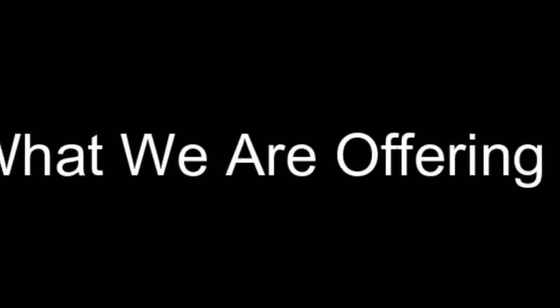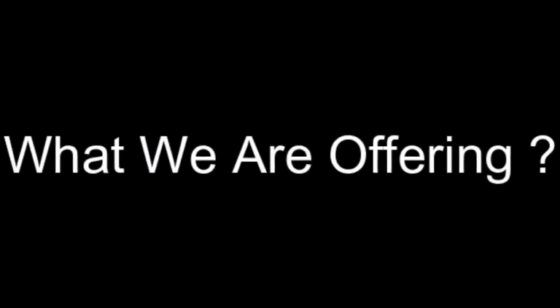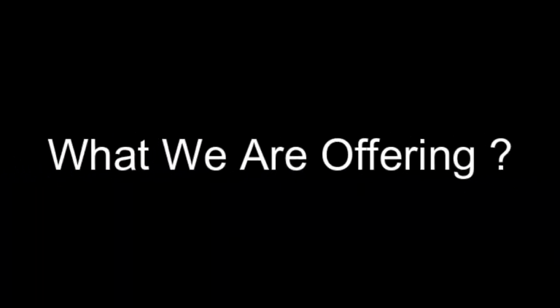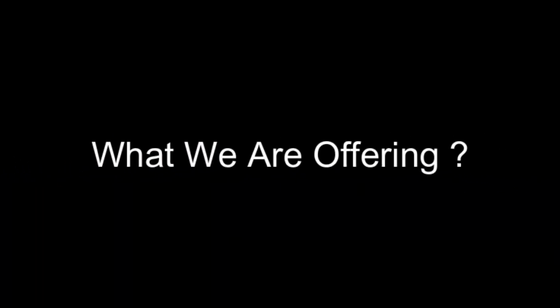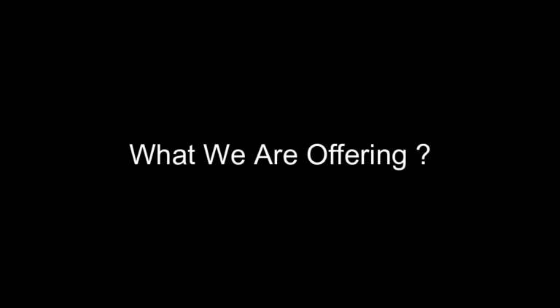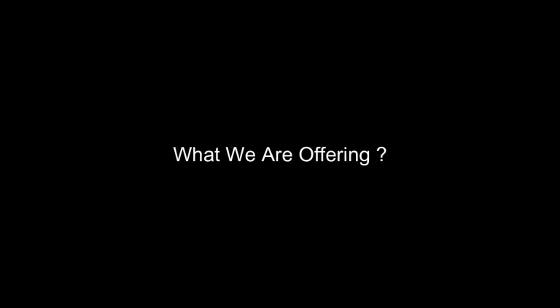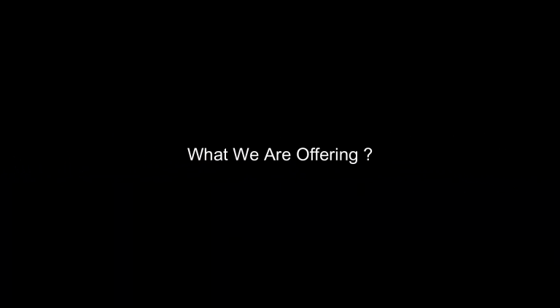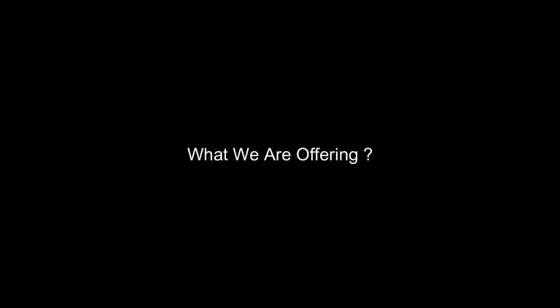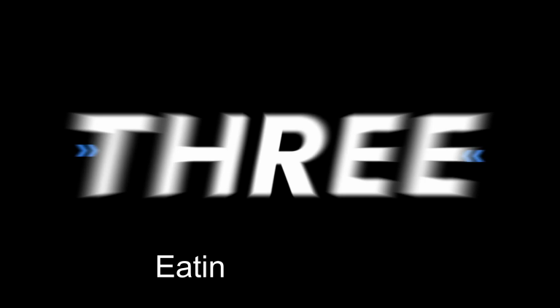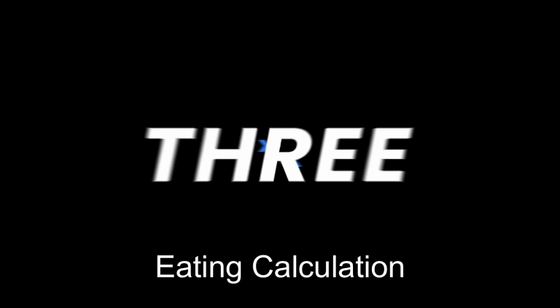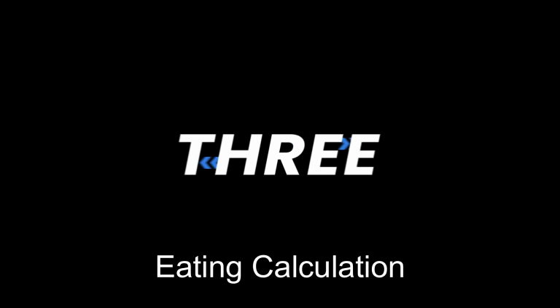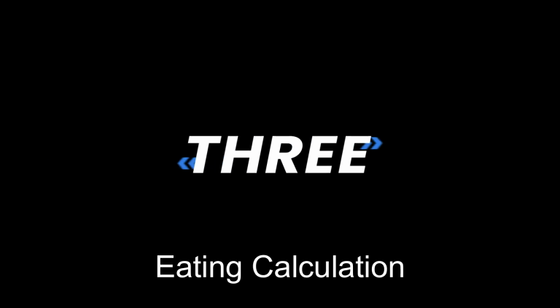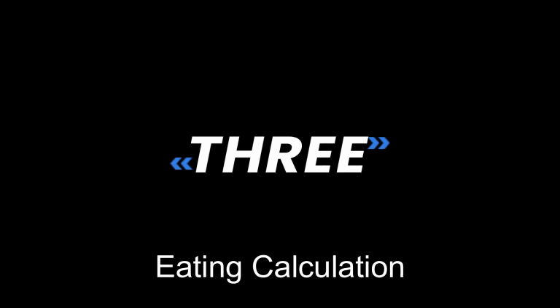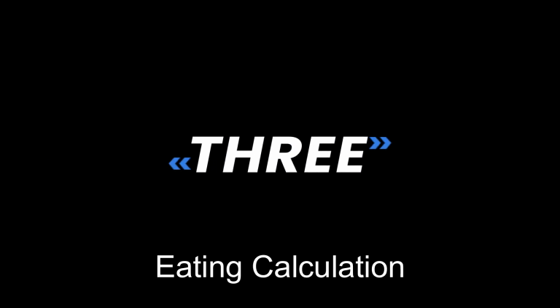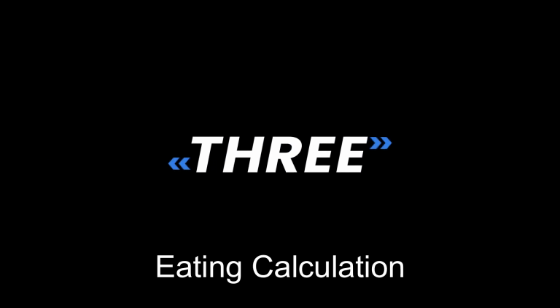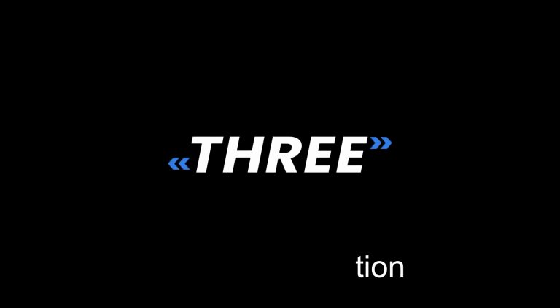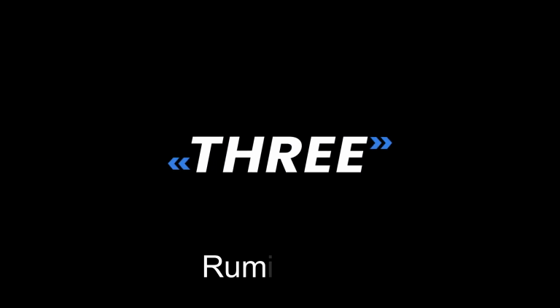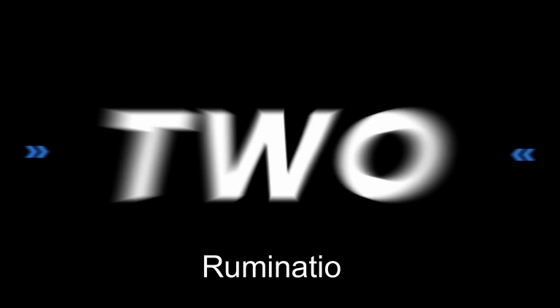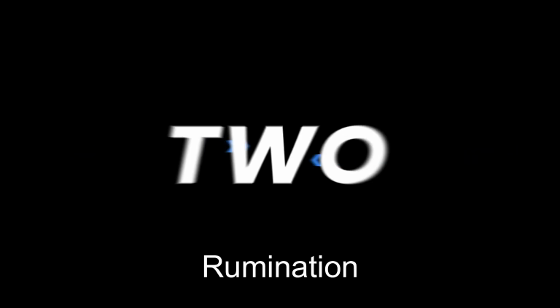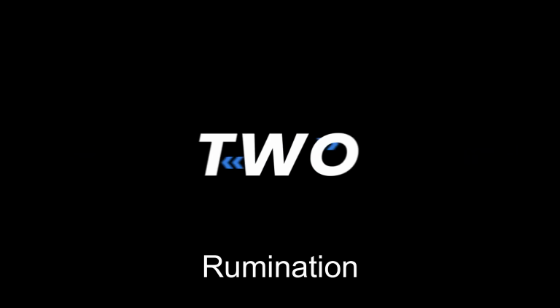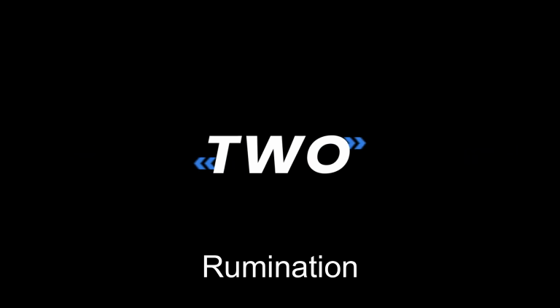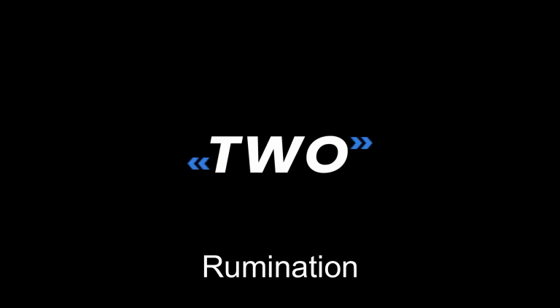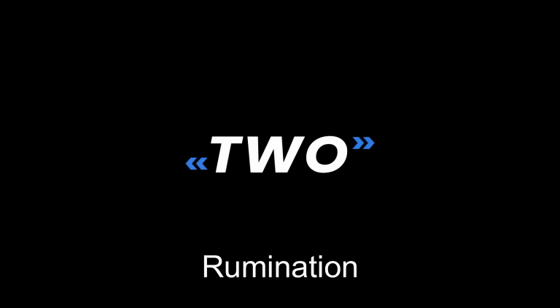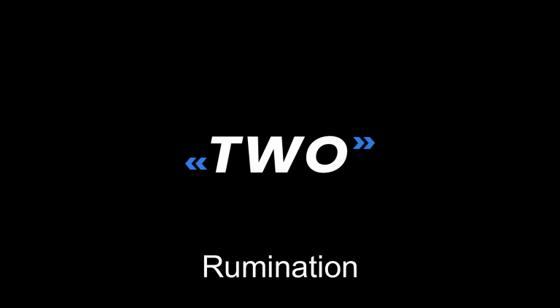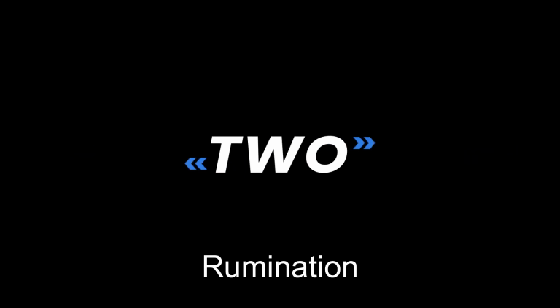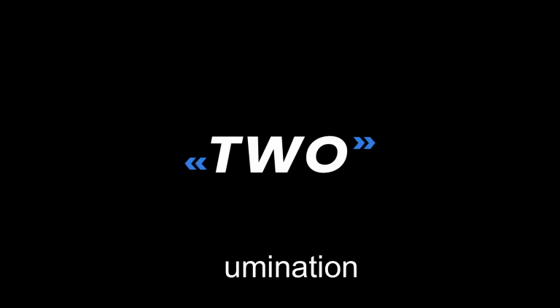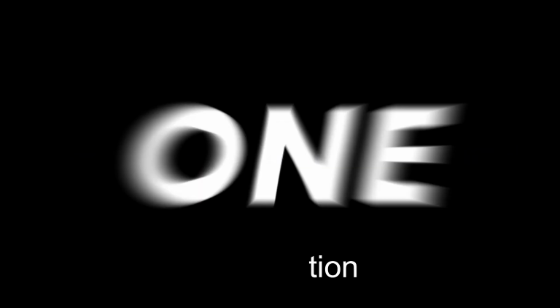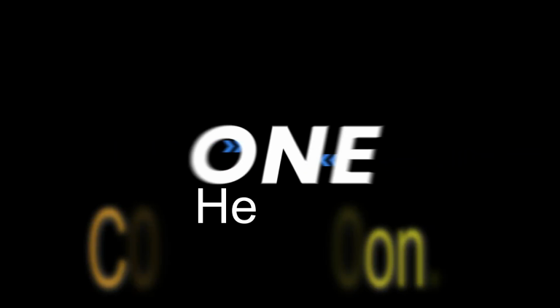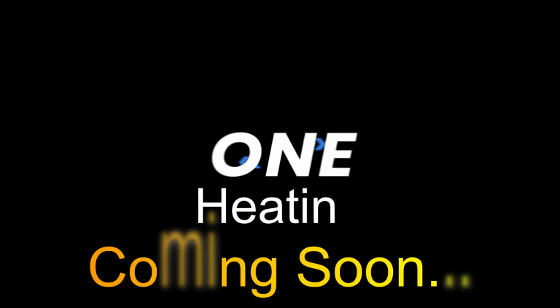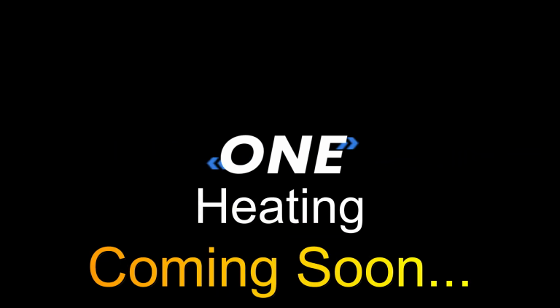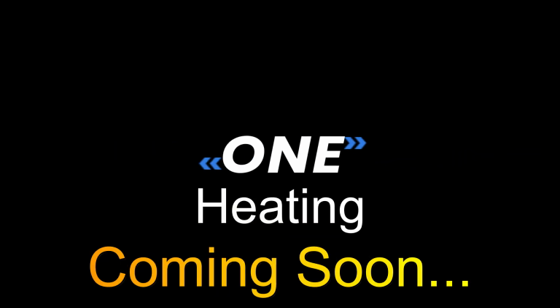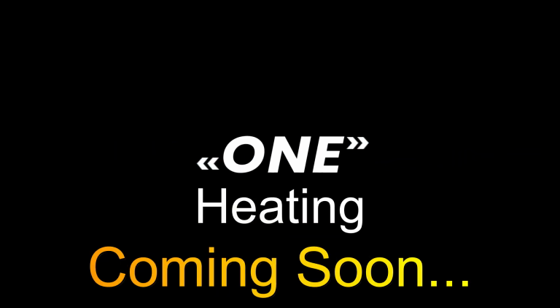What we're offering: eating calculation, rumination, and heat detection — coming soon.